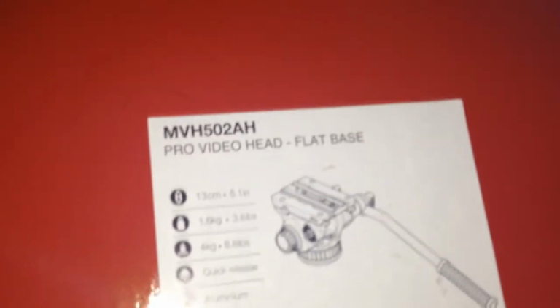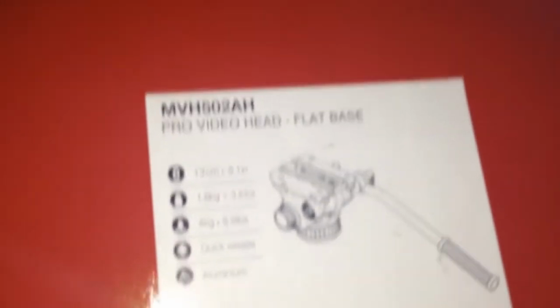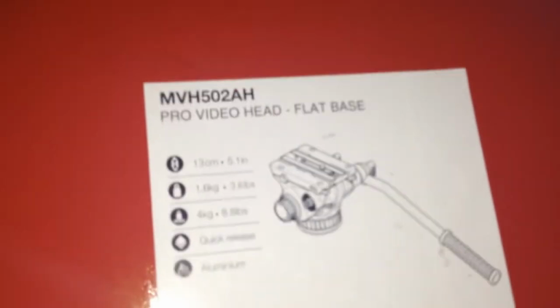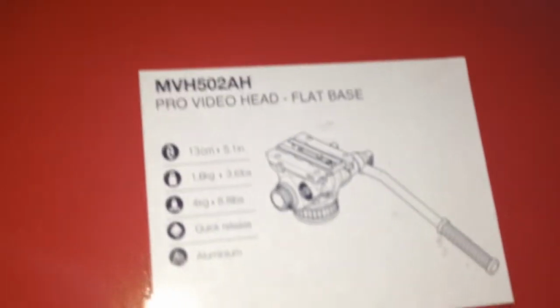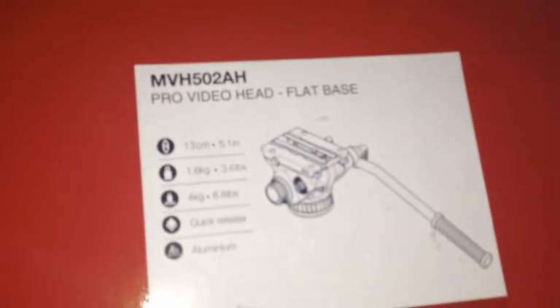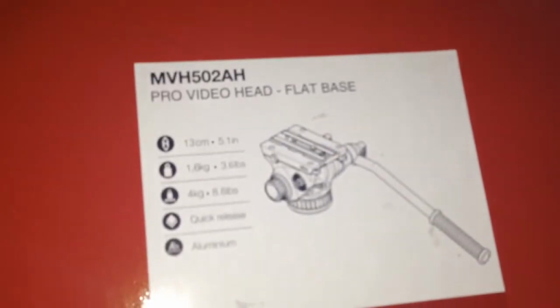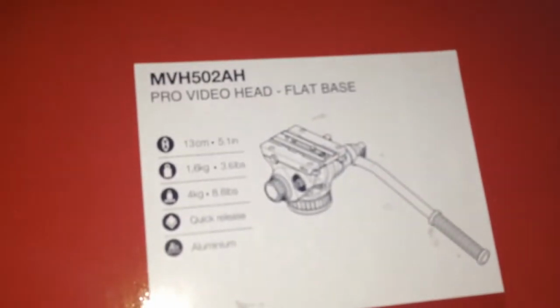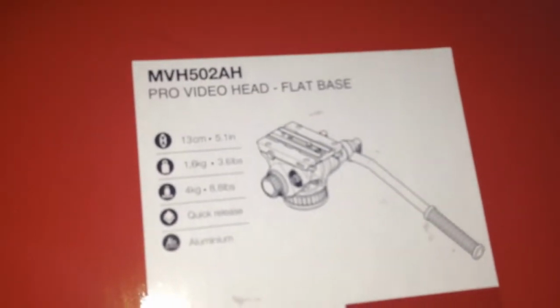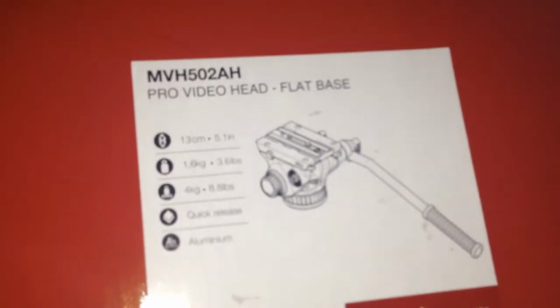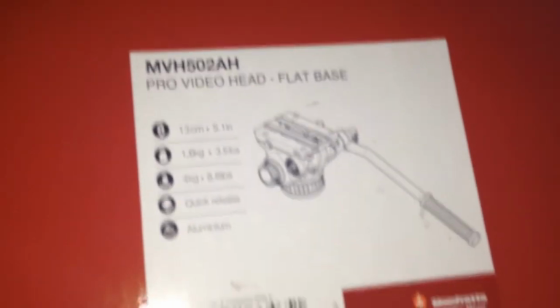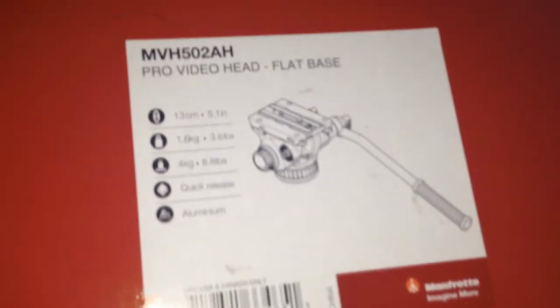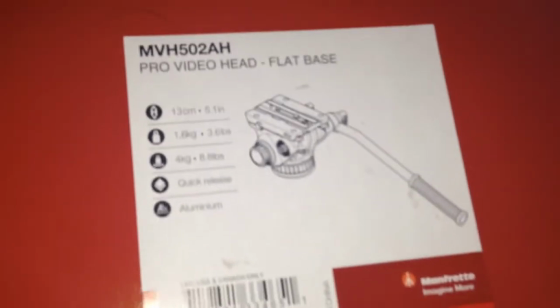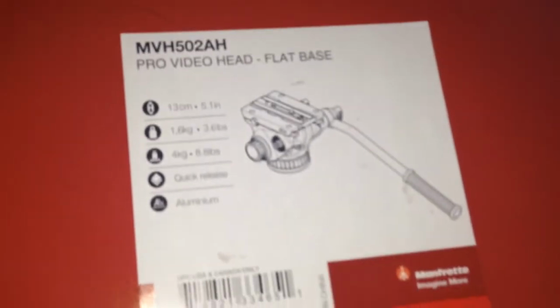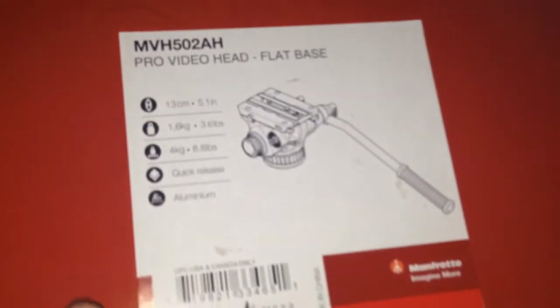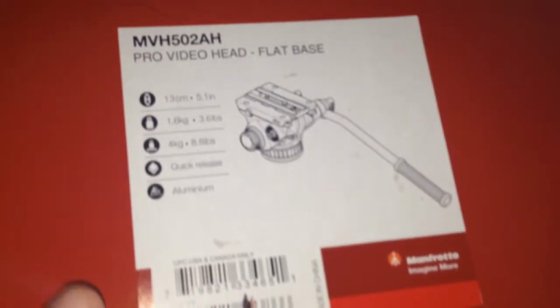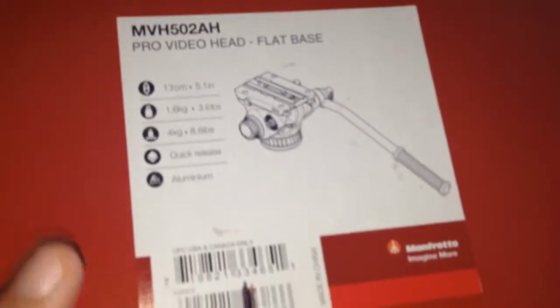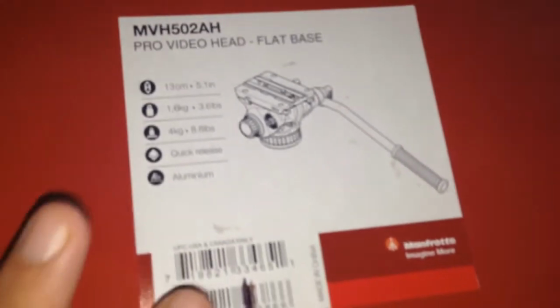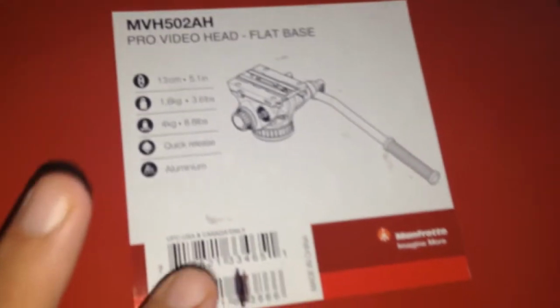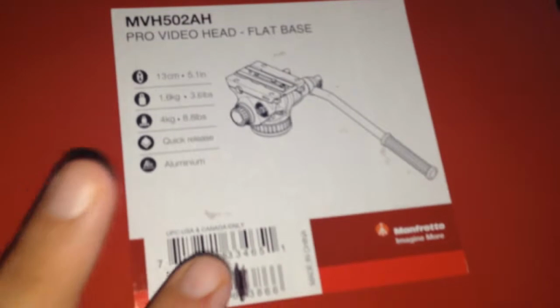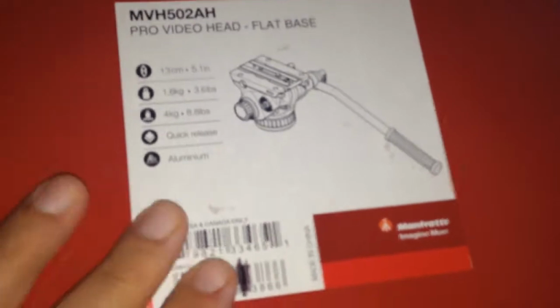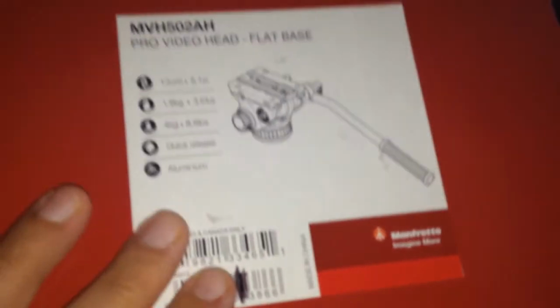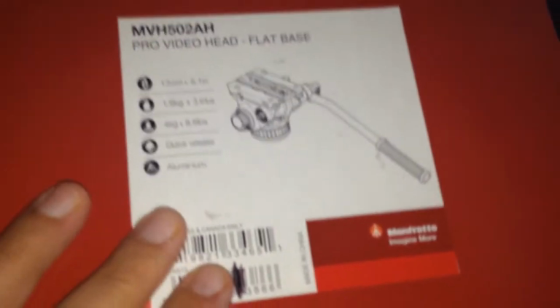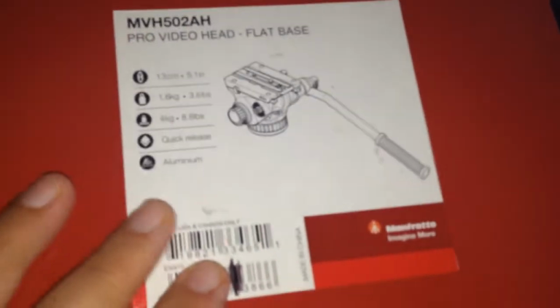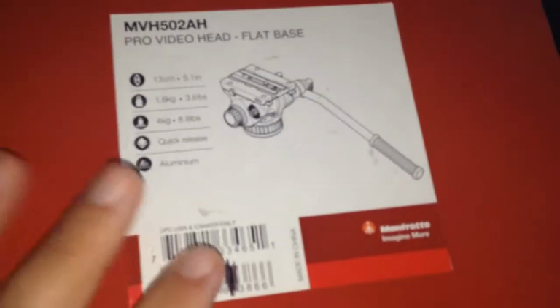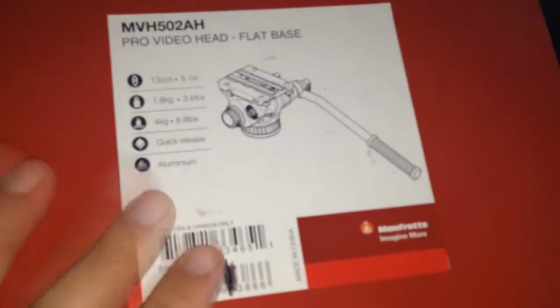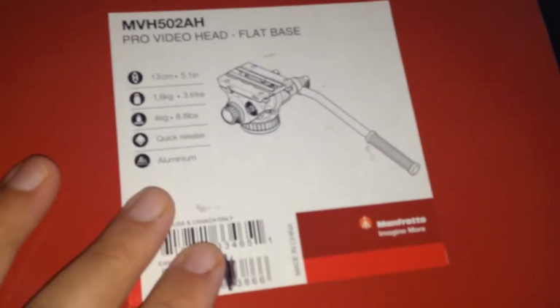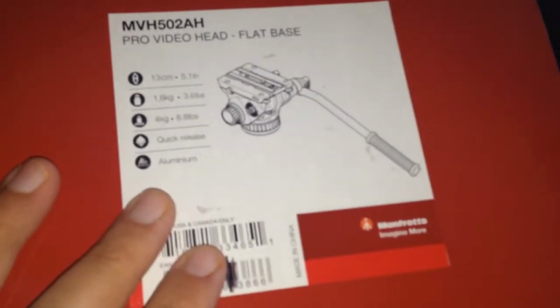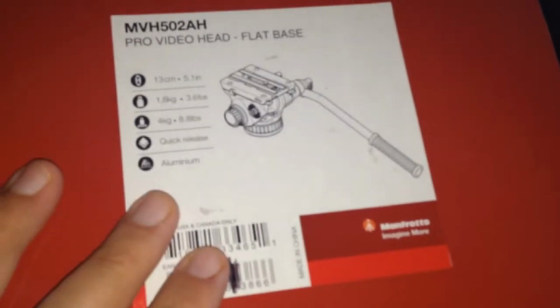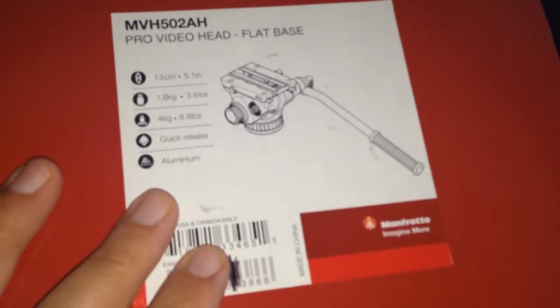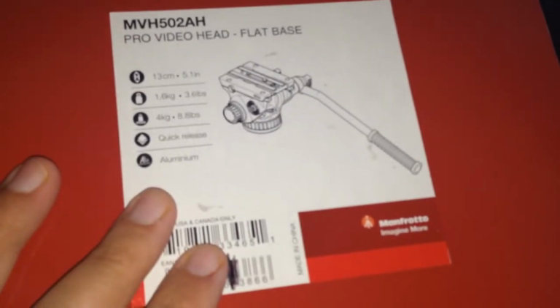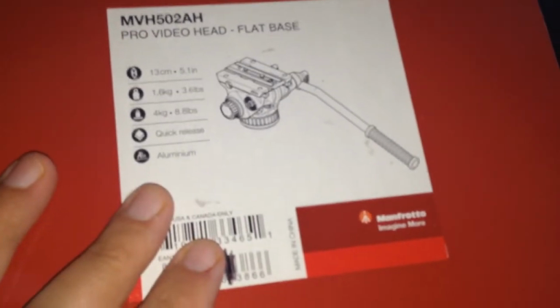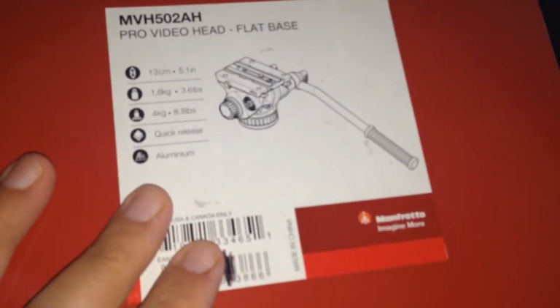I got the flat base one — I didn't want the ball because I'm going to be using this on my slider and my crane.